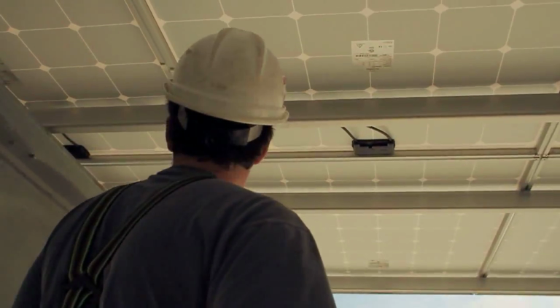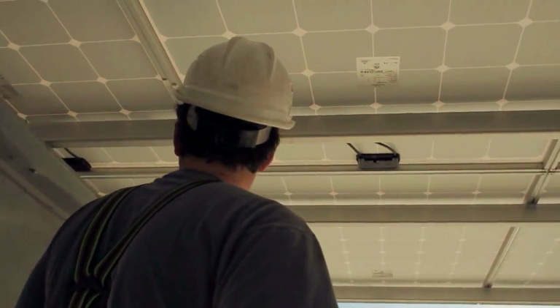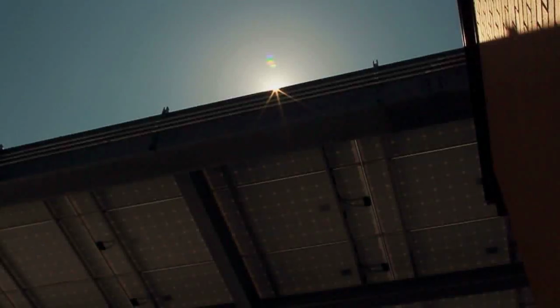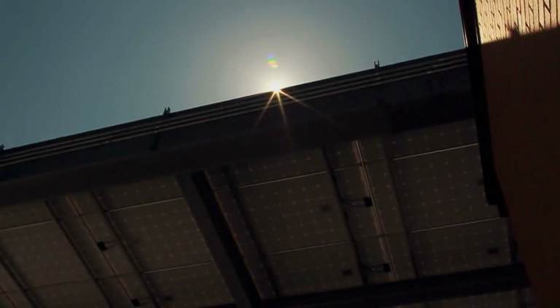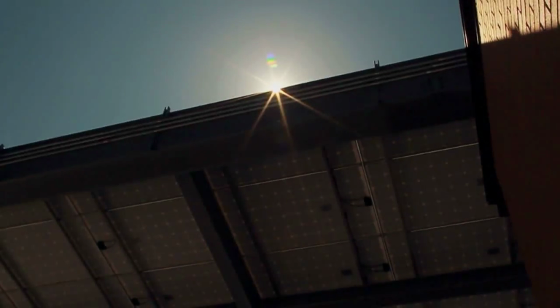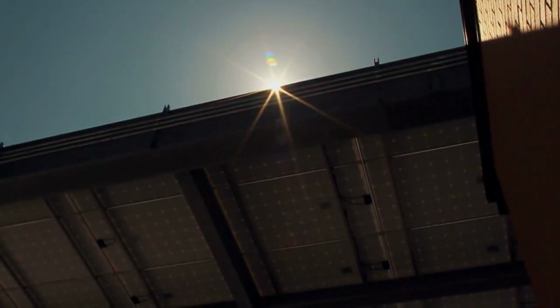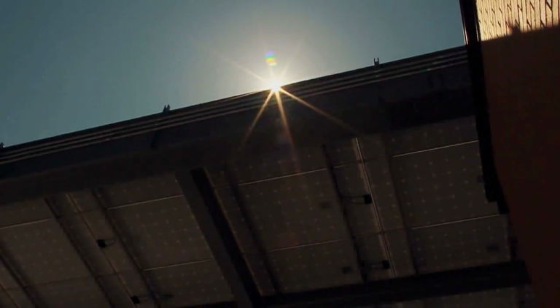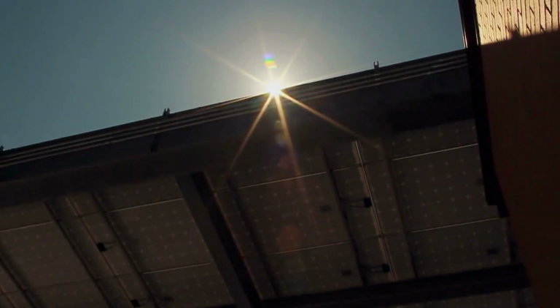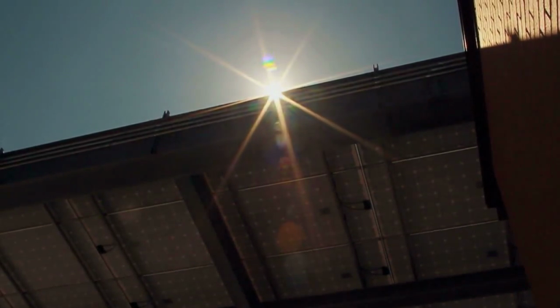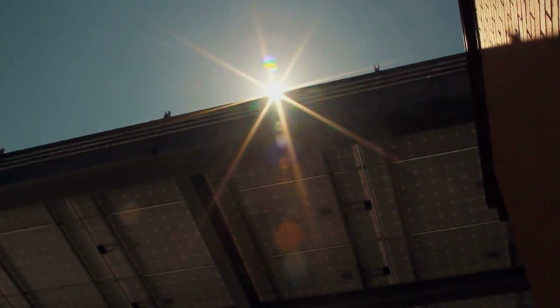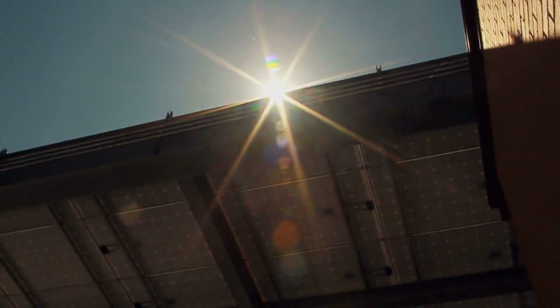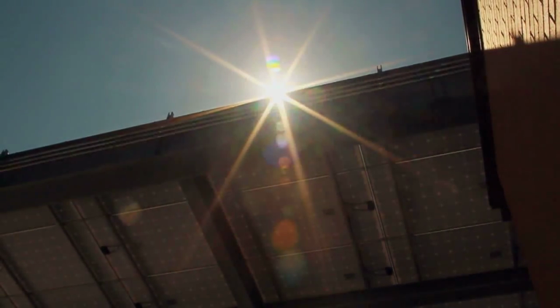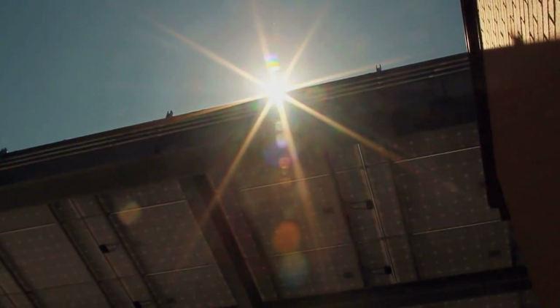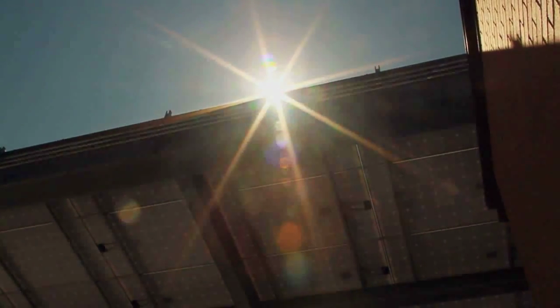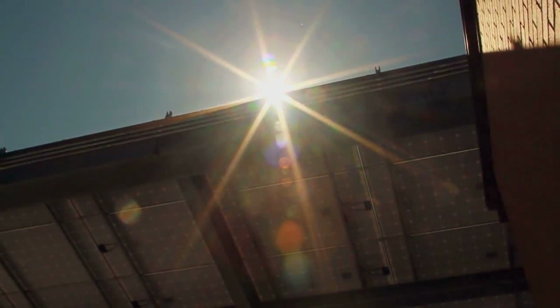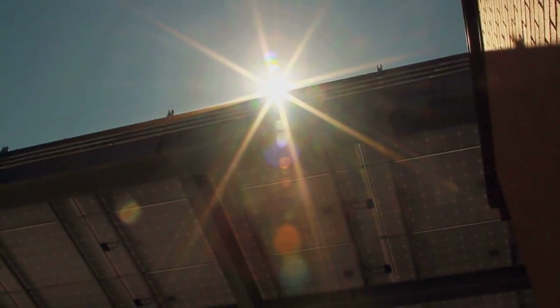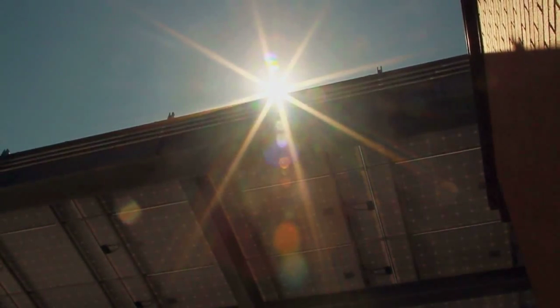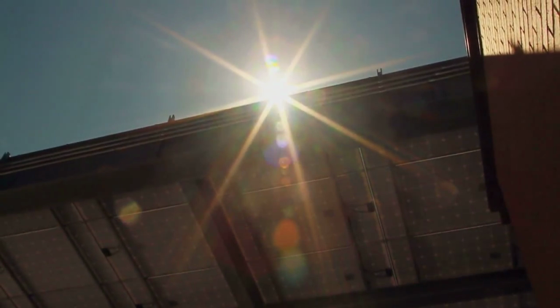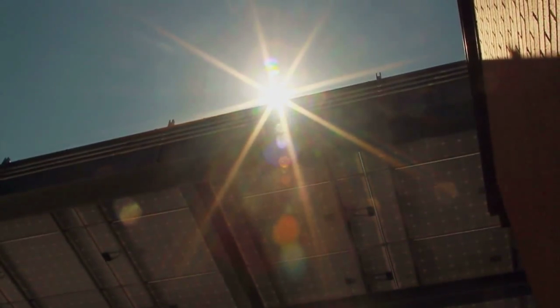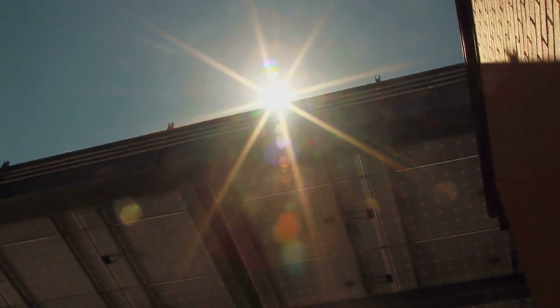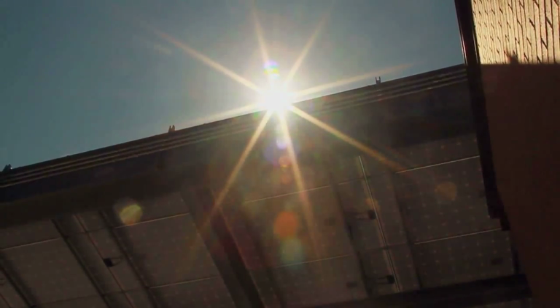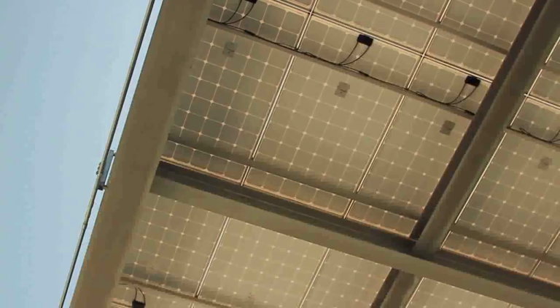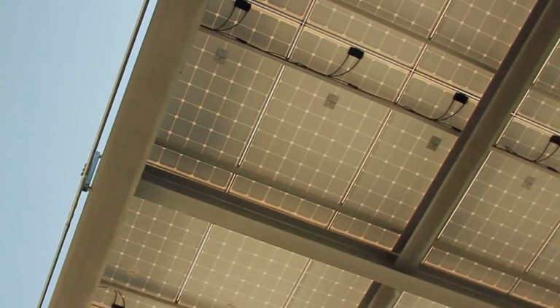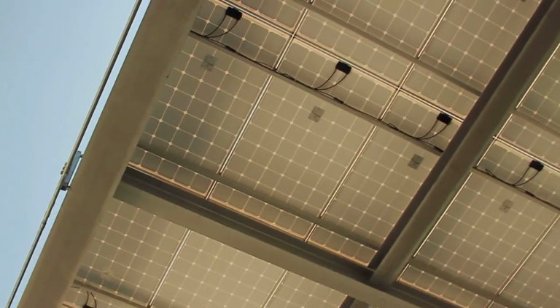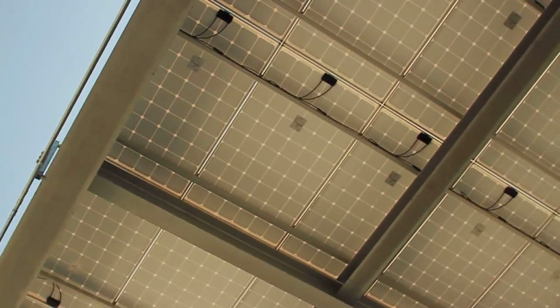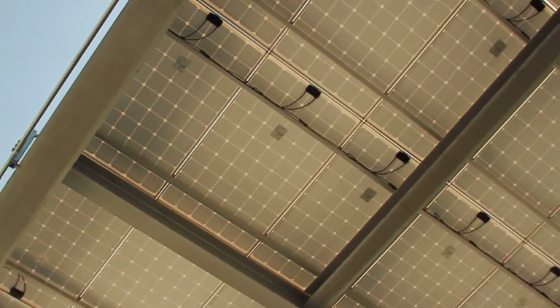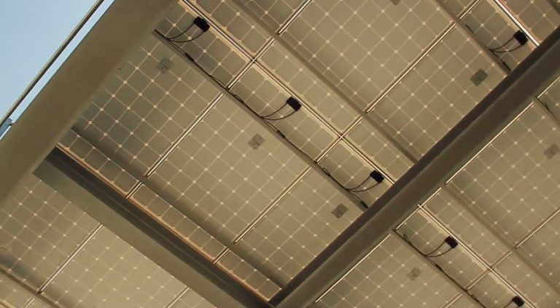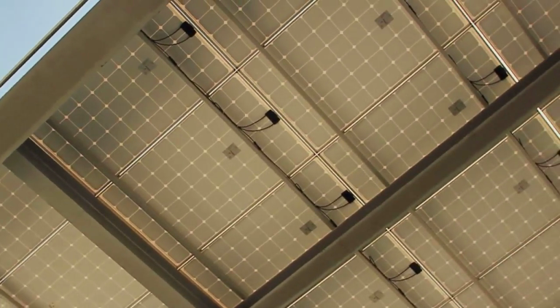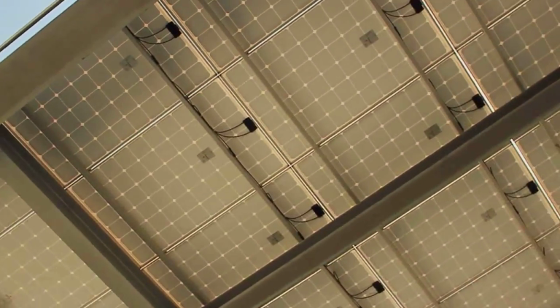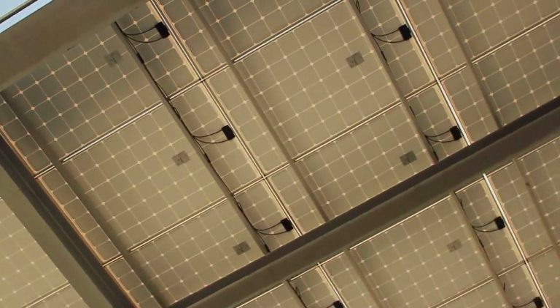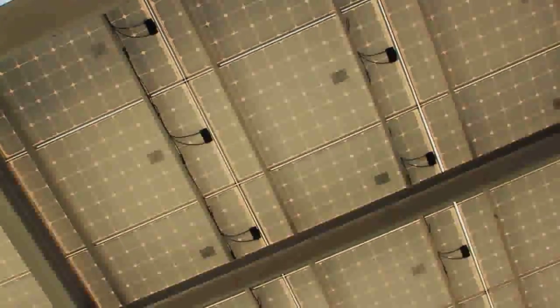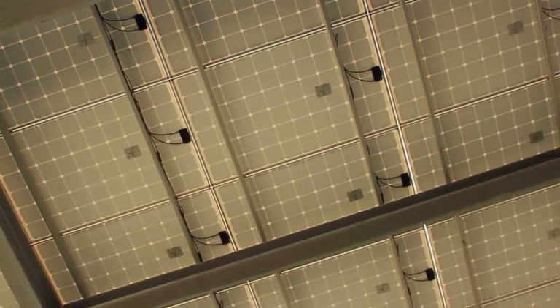When the array generates more power than the garage needs, the energy is fed back into the grid for credit from ComEd.